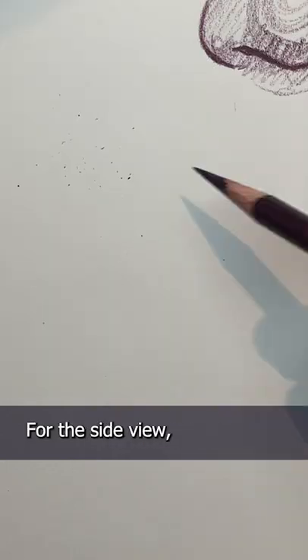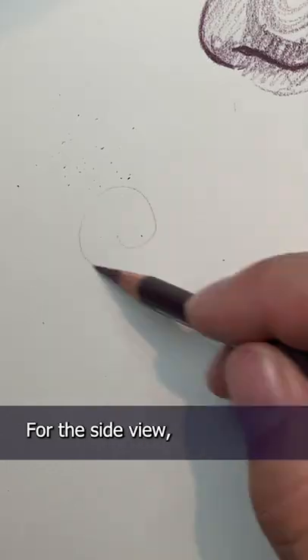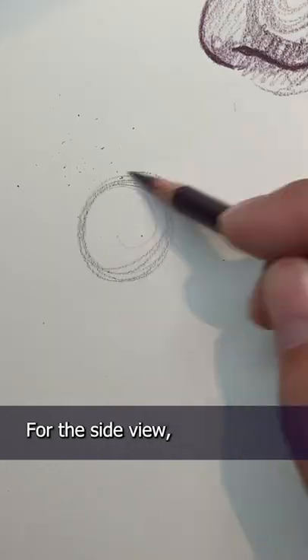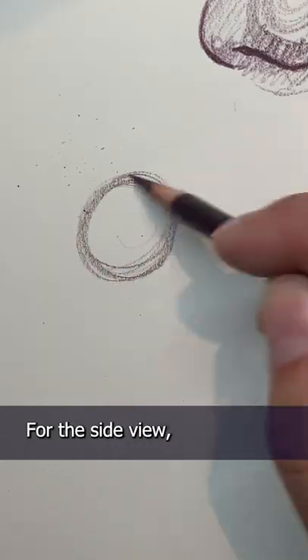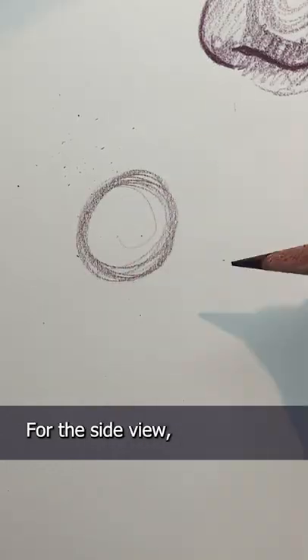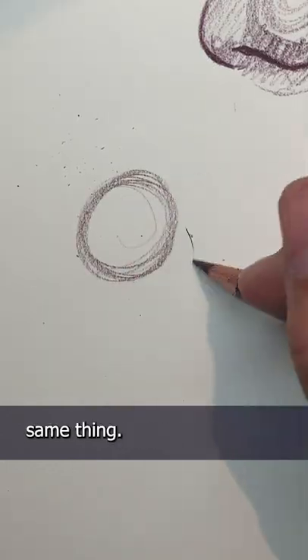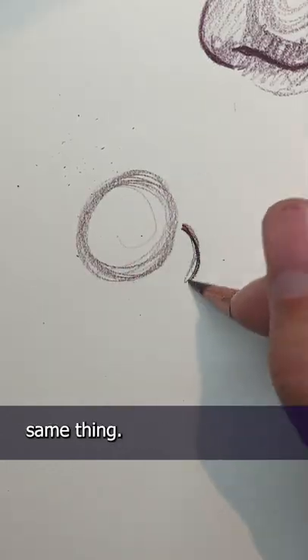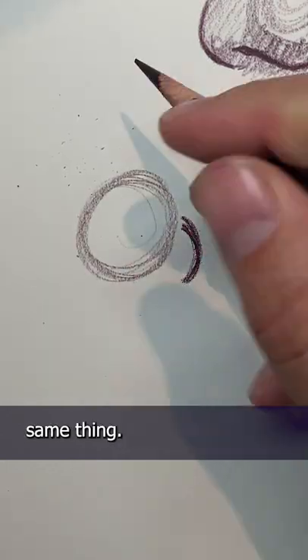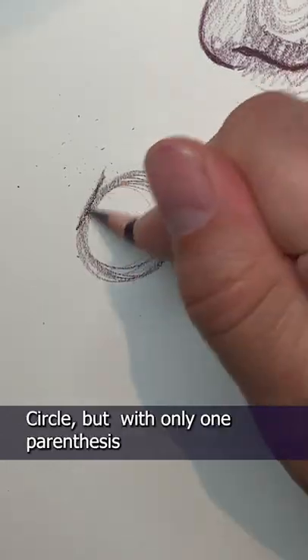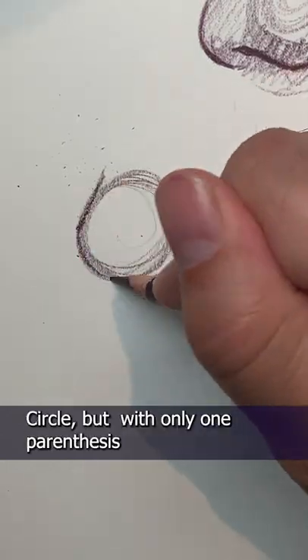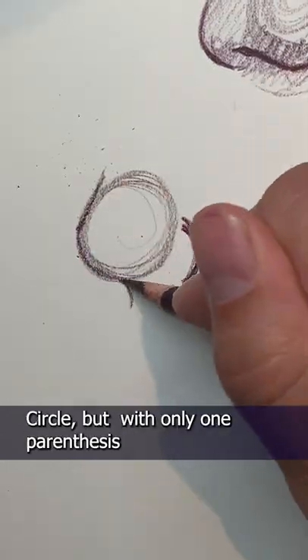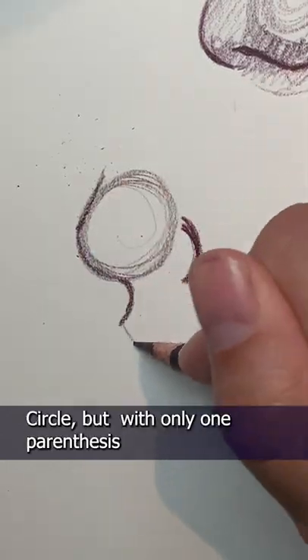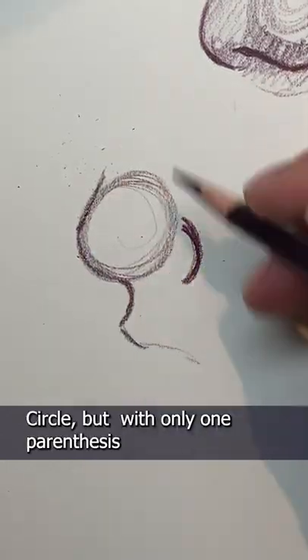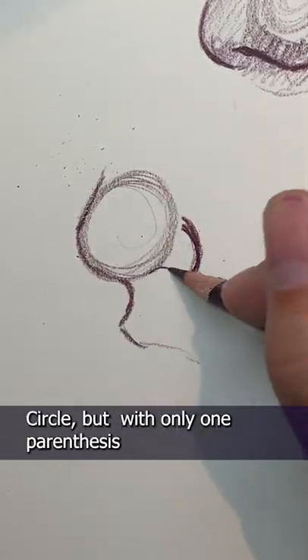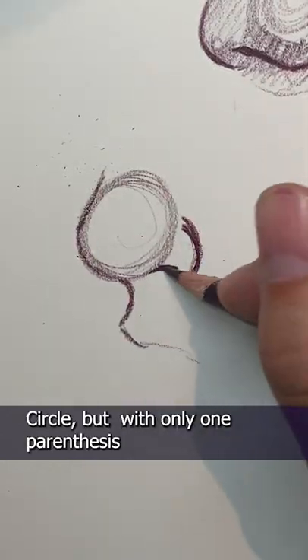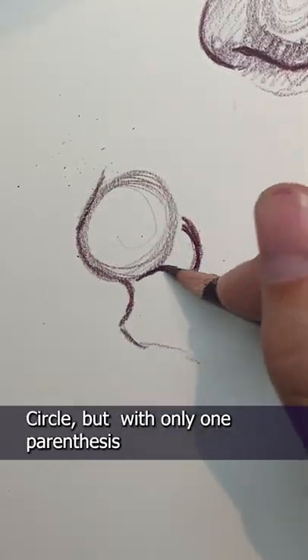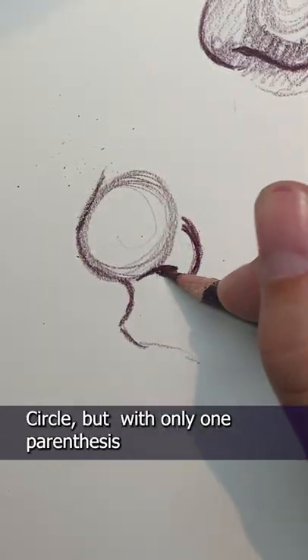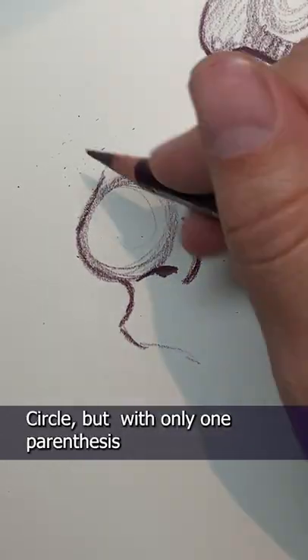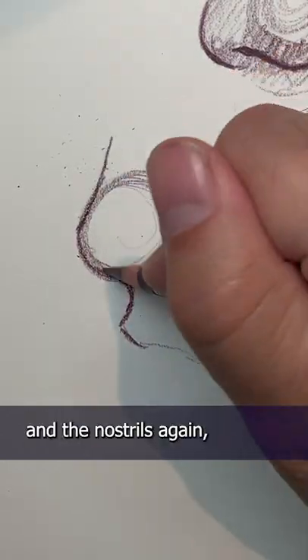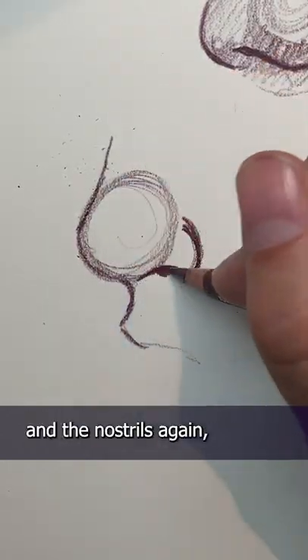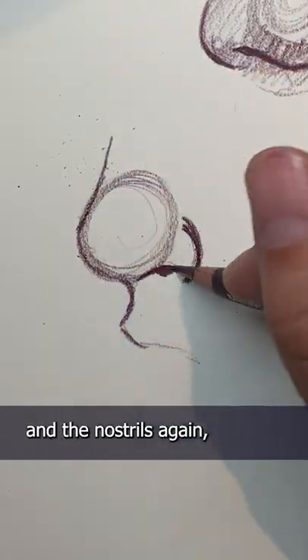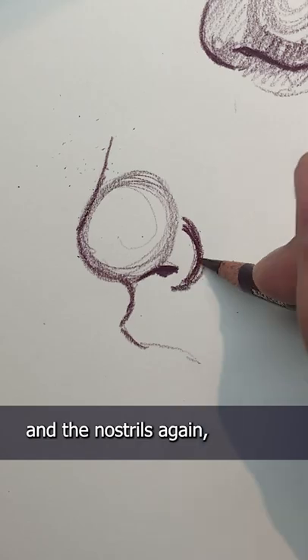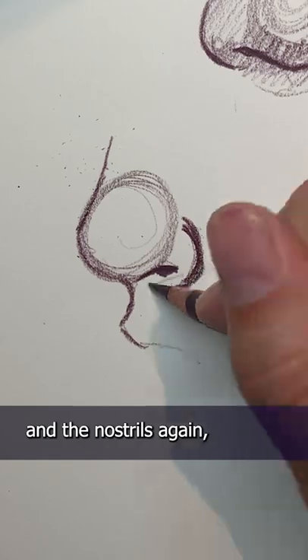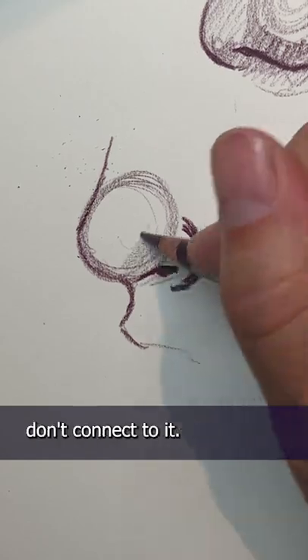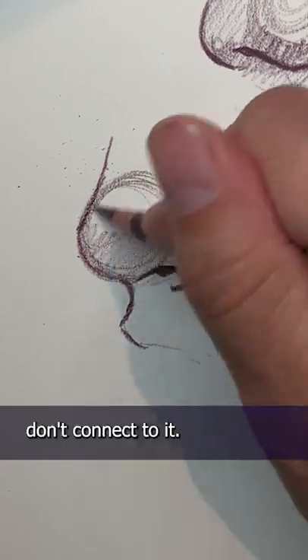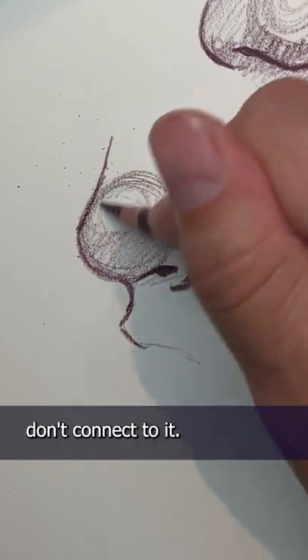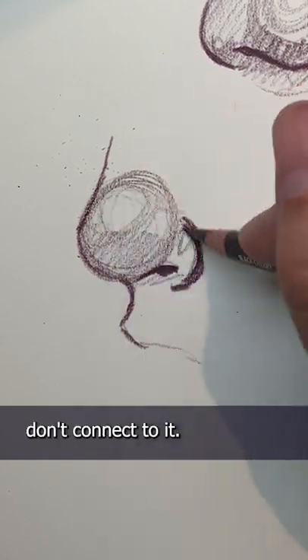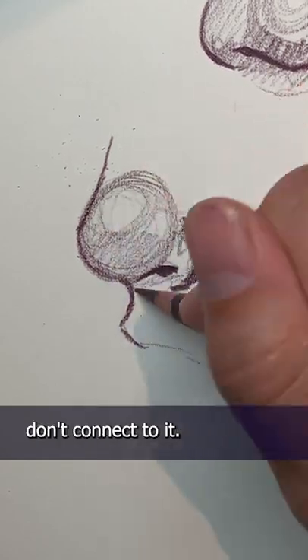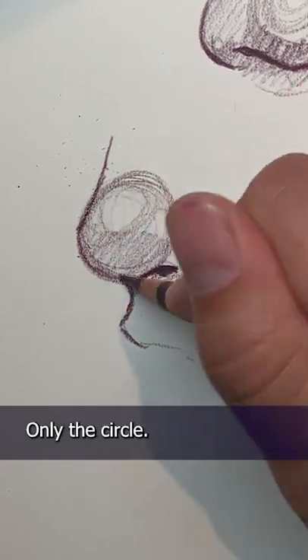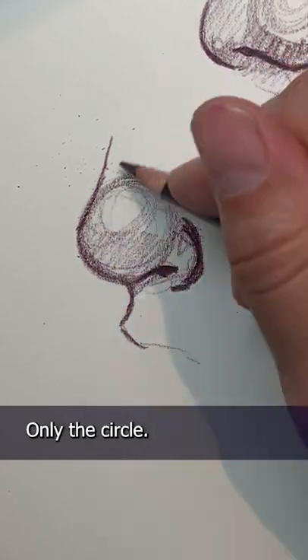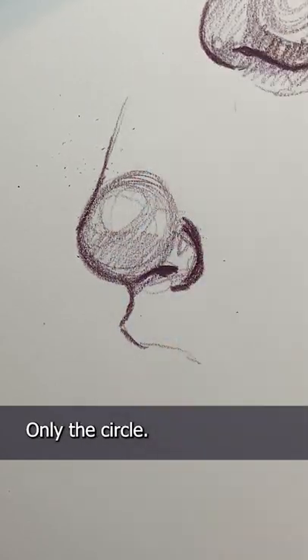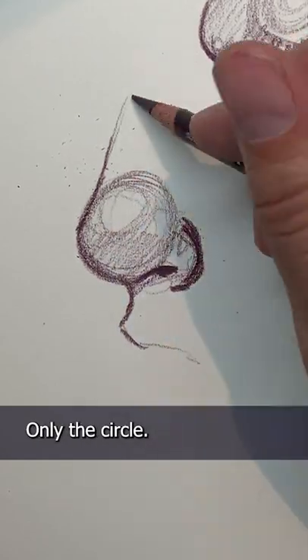For the side view, same thing: a circle, but with only one parenthesis. And the nostrils, again, don't connect to it — only to the circle.